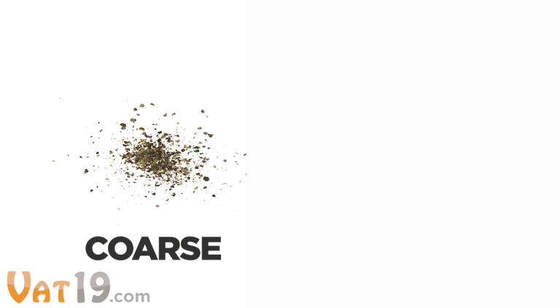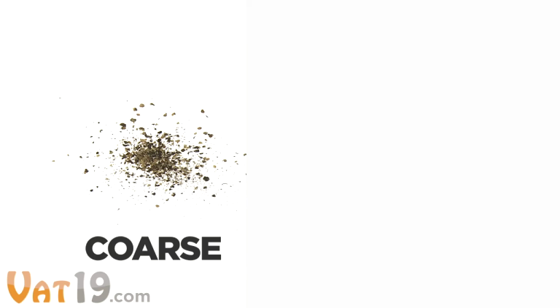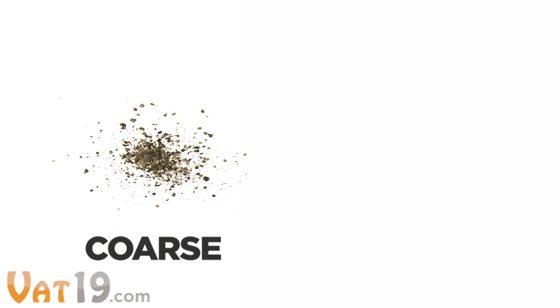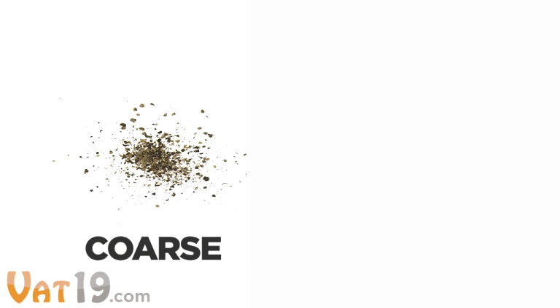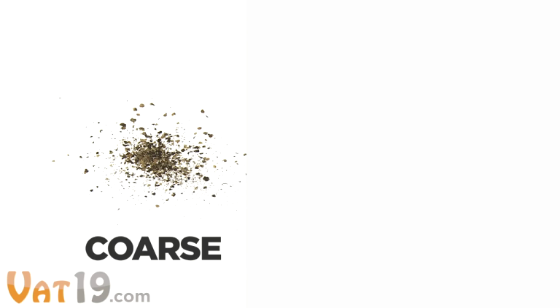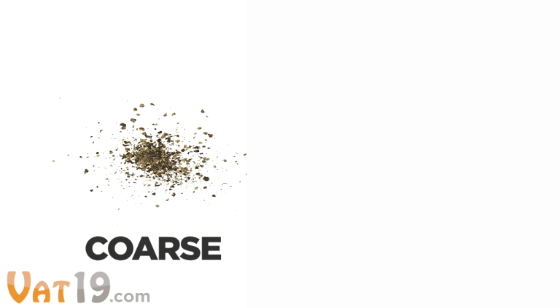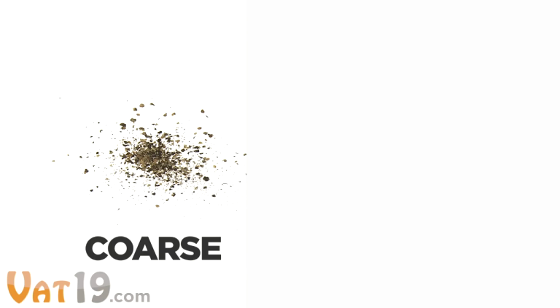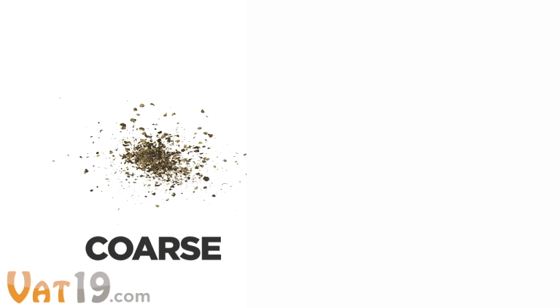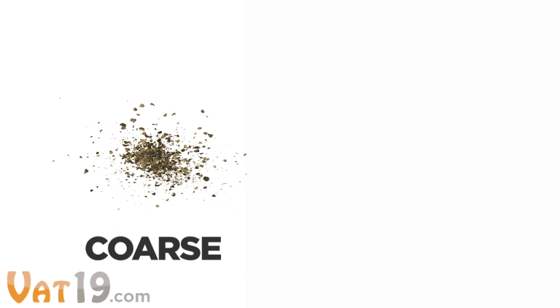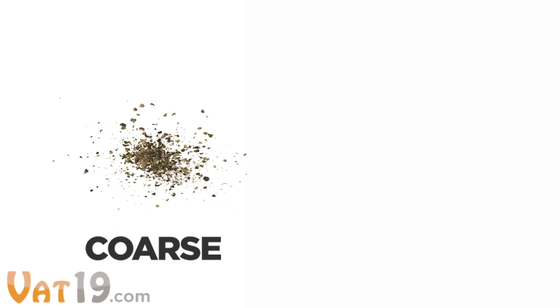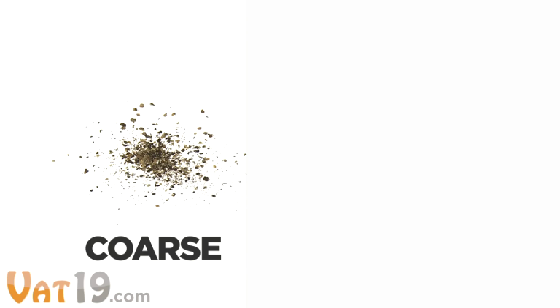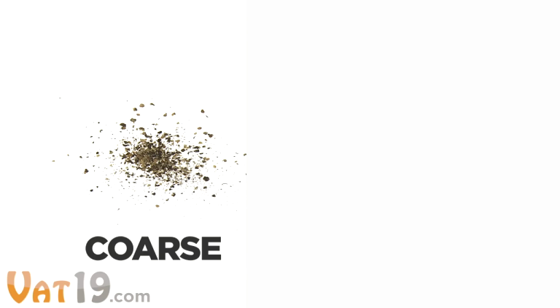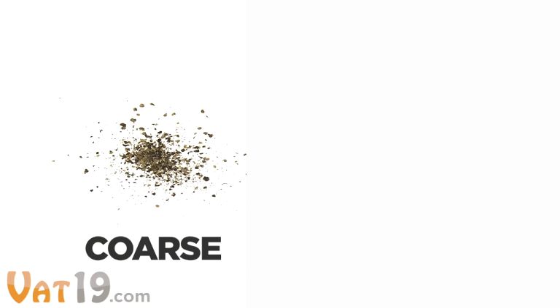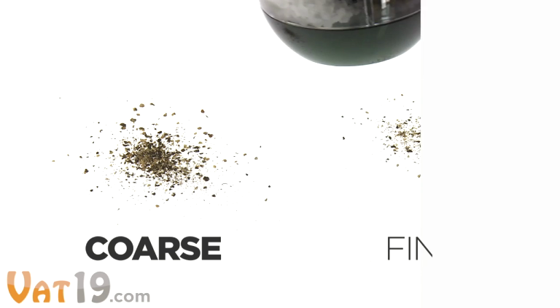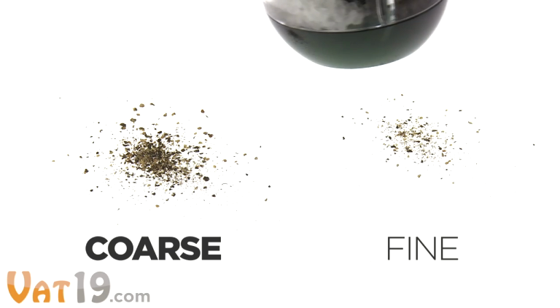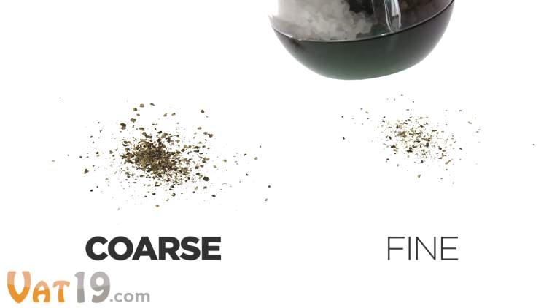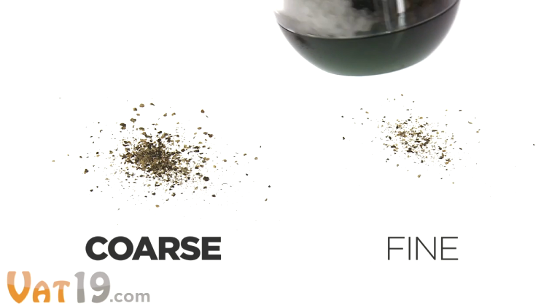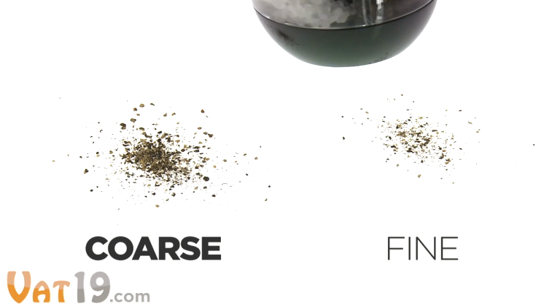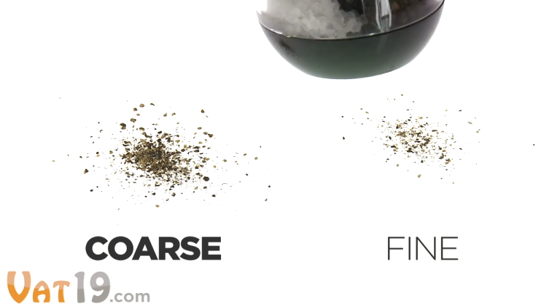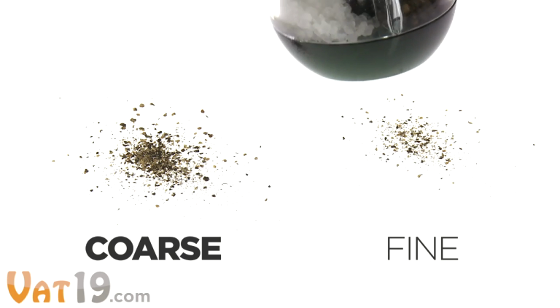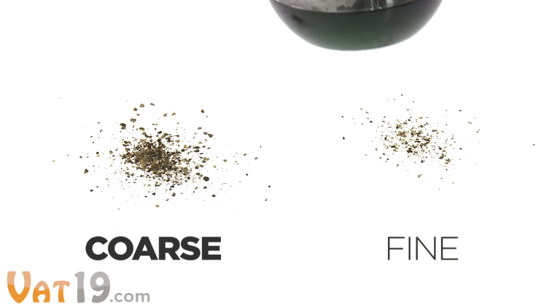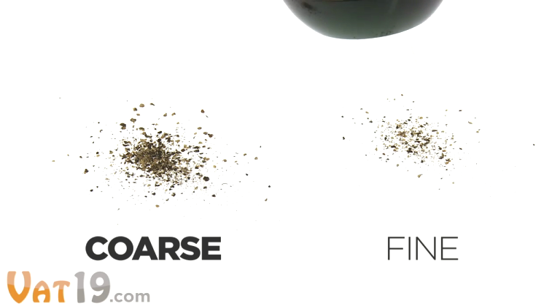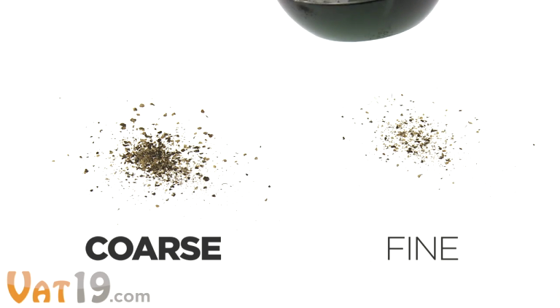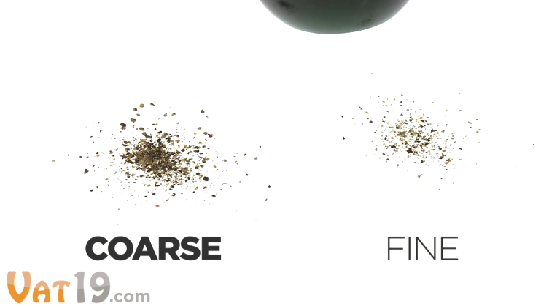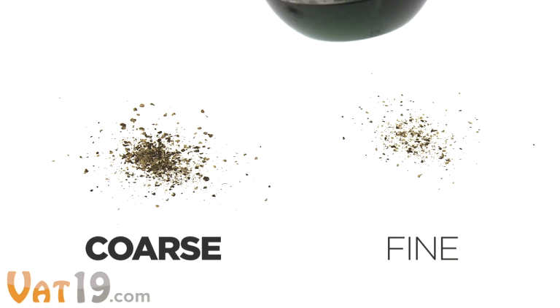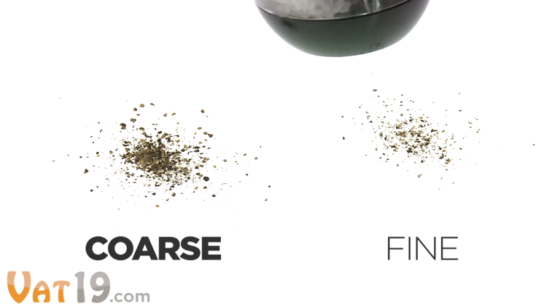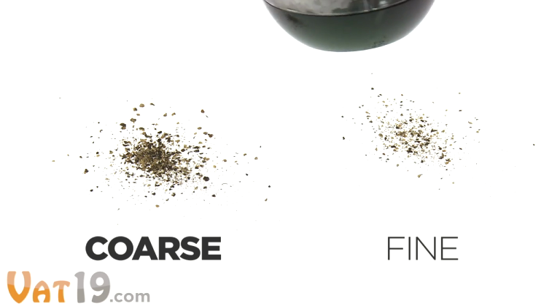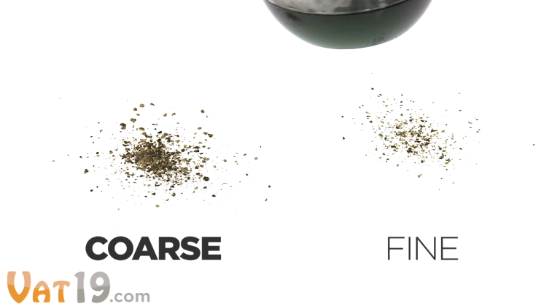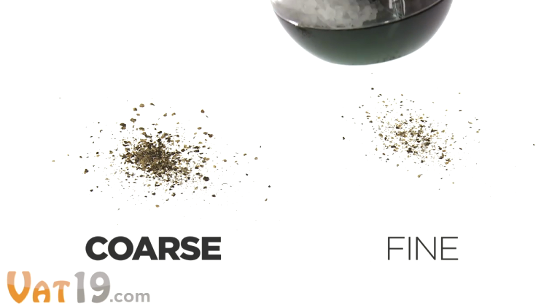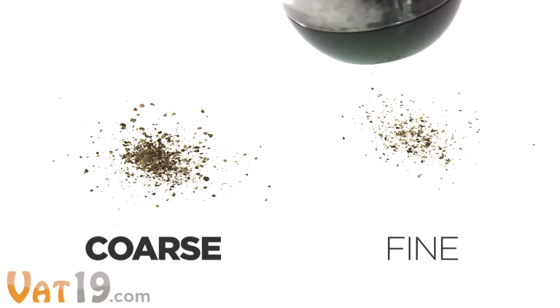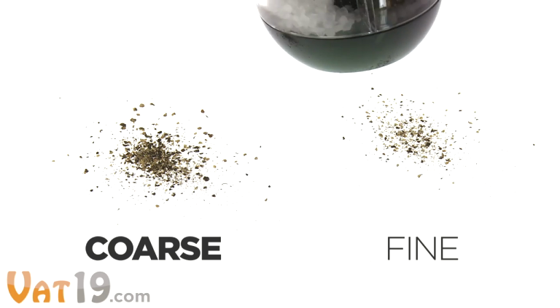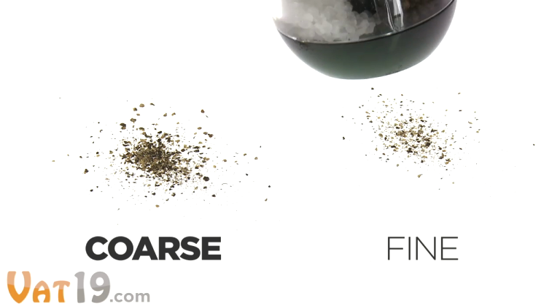Here's what pepper looks like using the coarsest setting, and here it is using the finest setting. You've got full control.